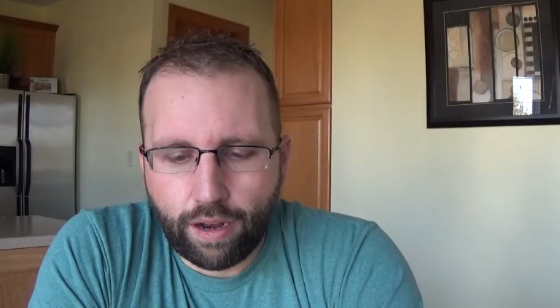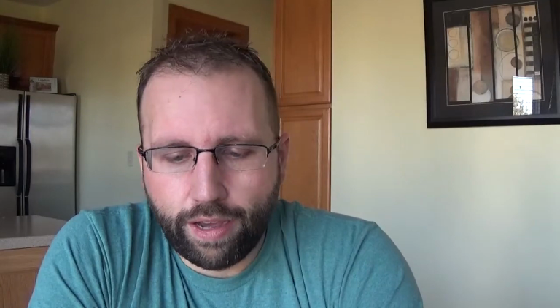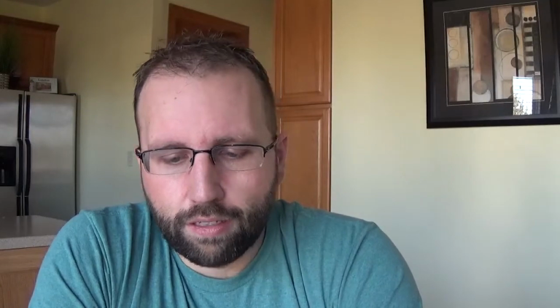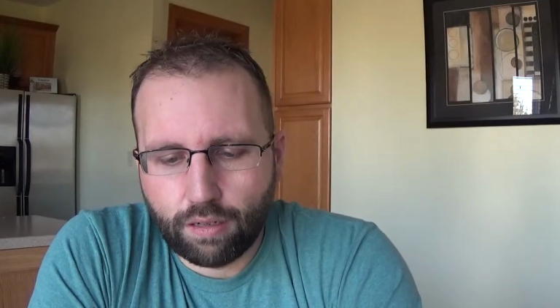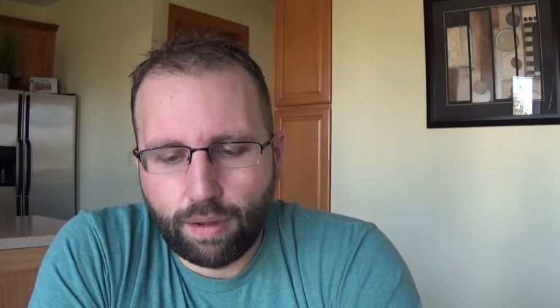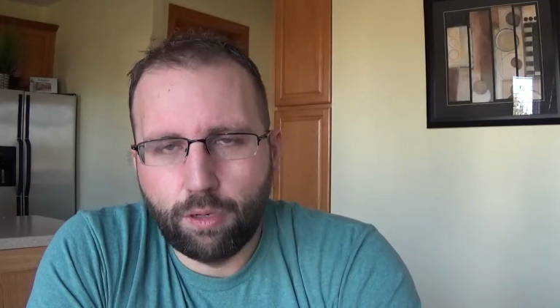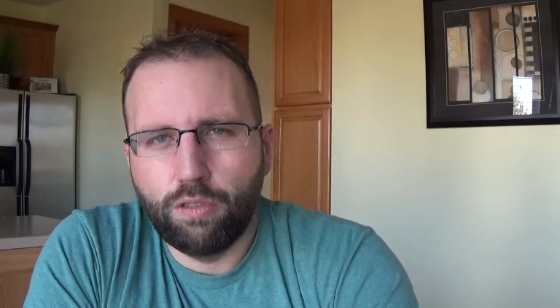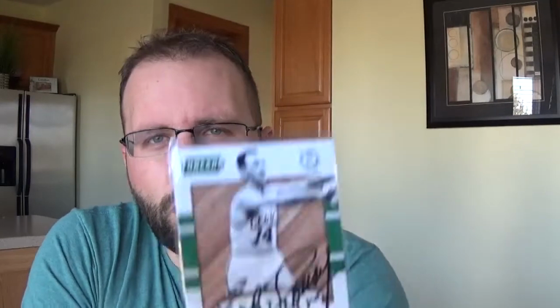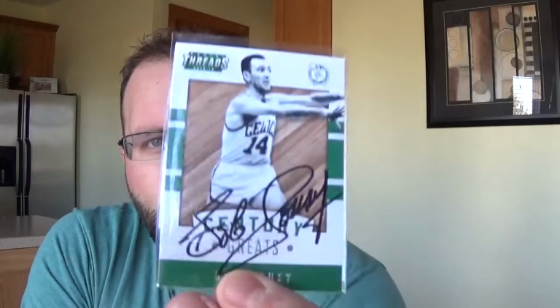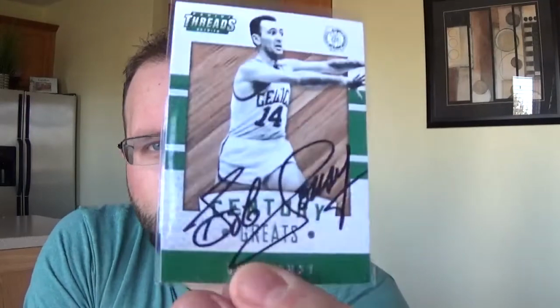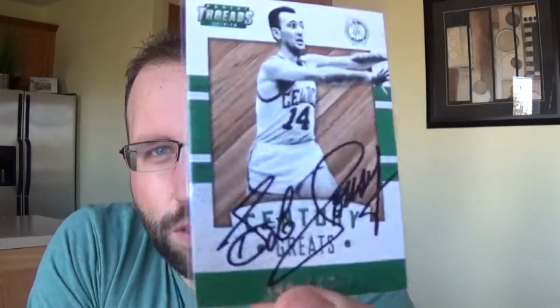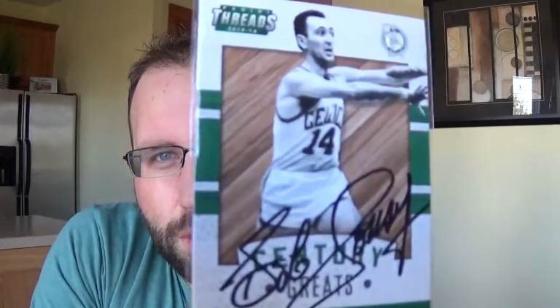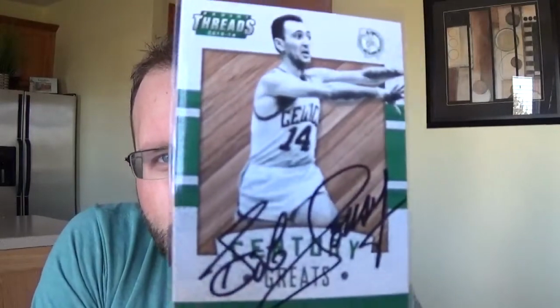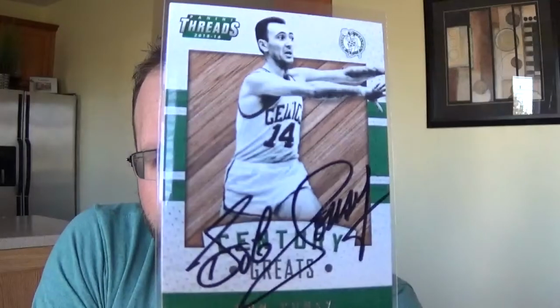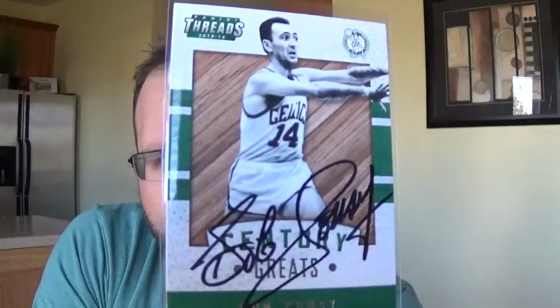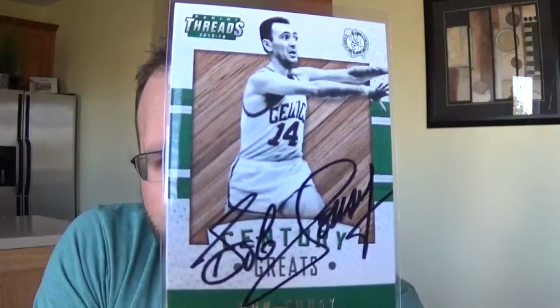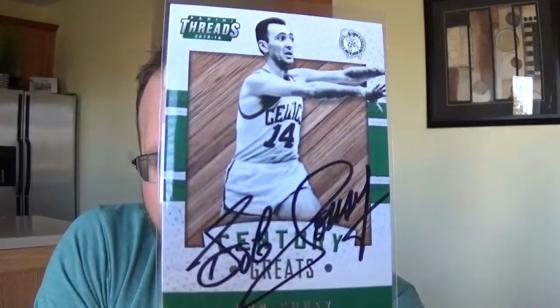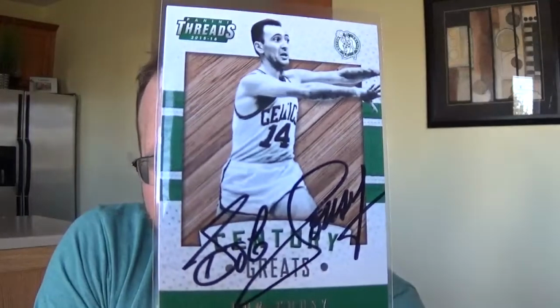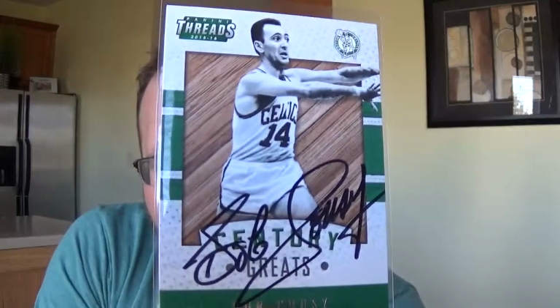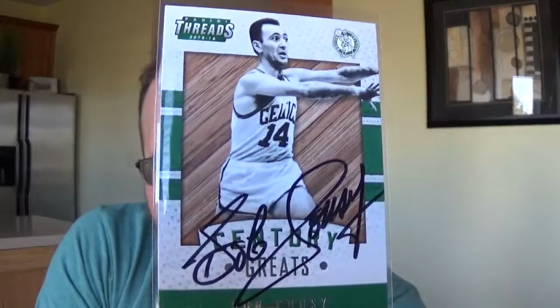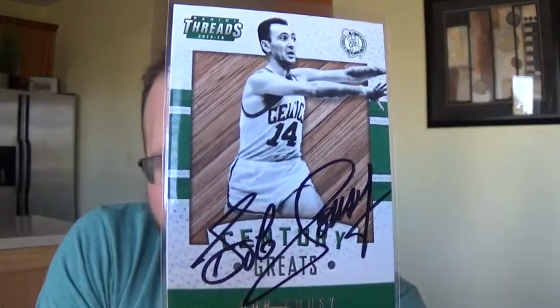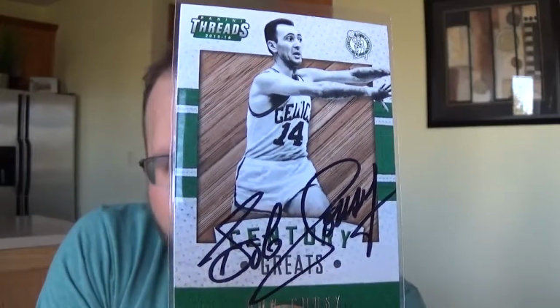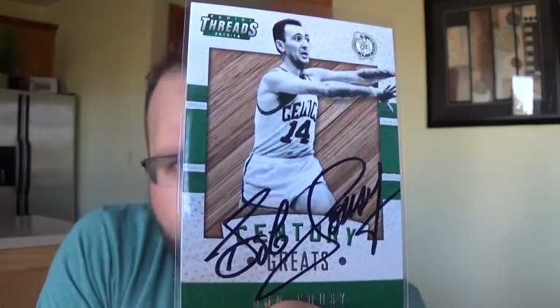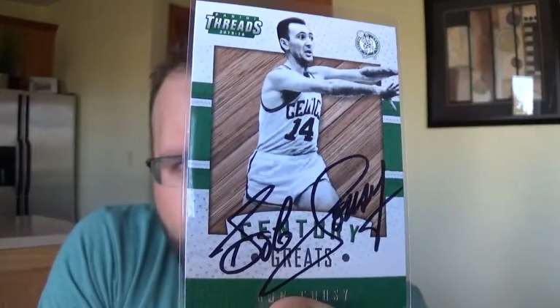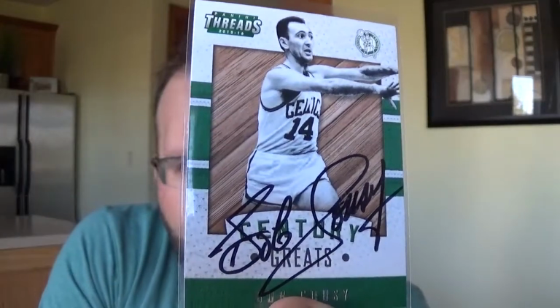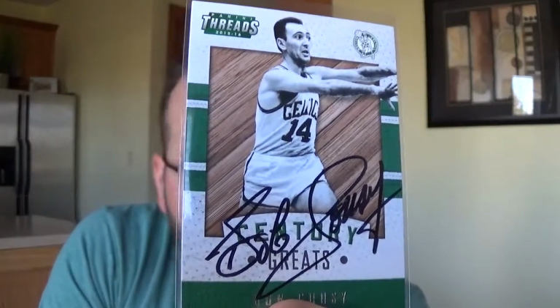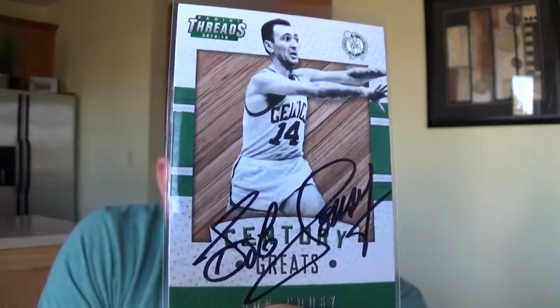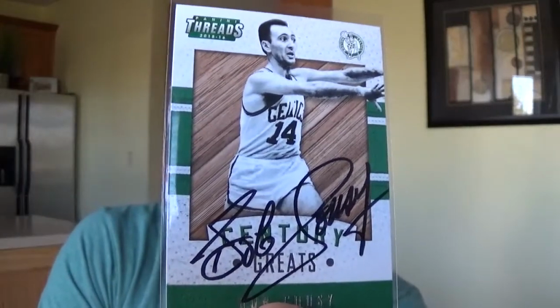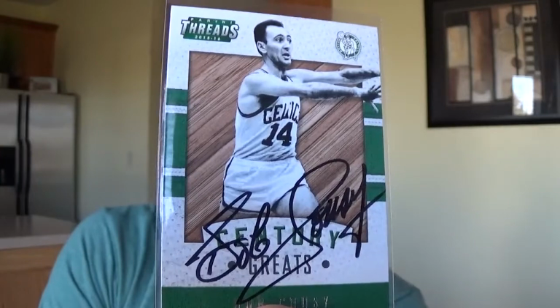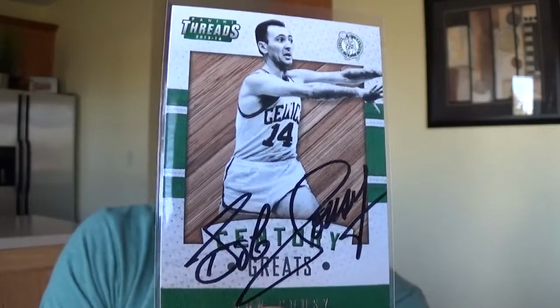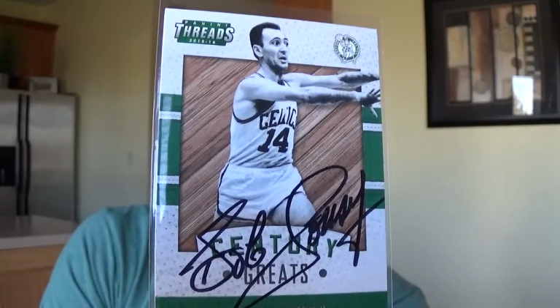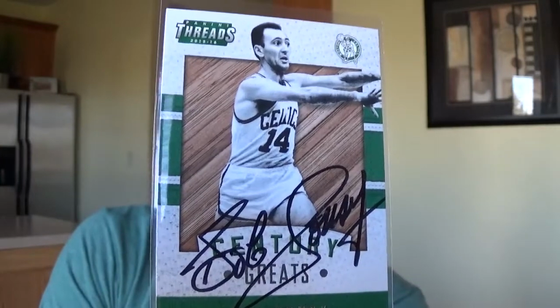Bob Cousy — this was personalized, but I did some personalization removal magic.